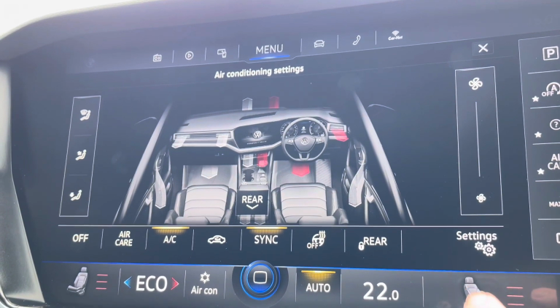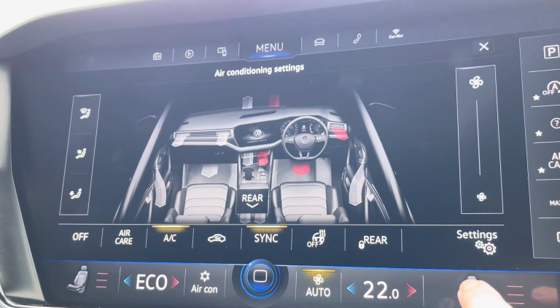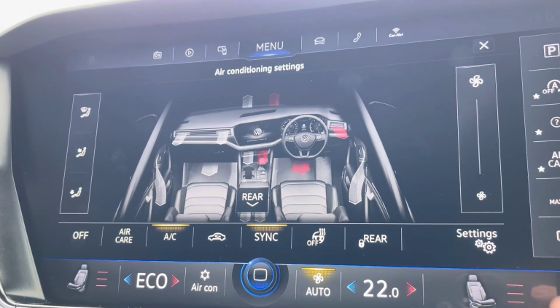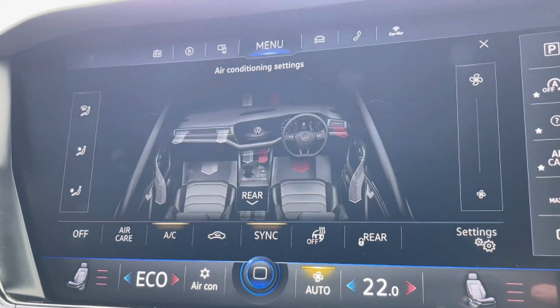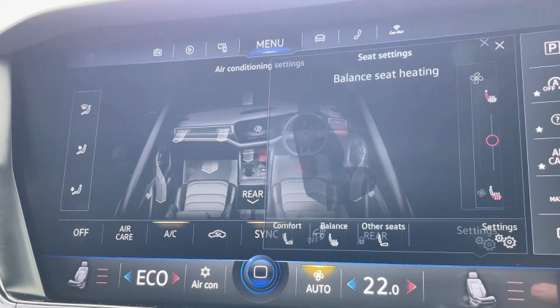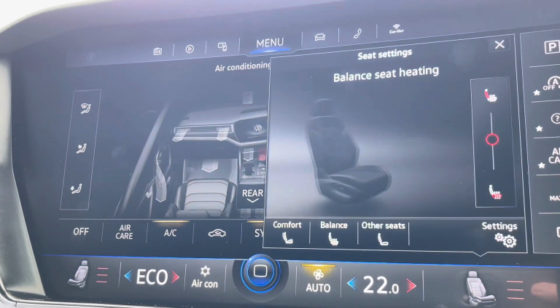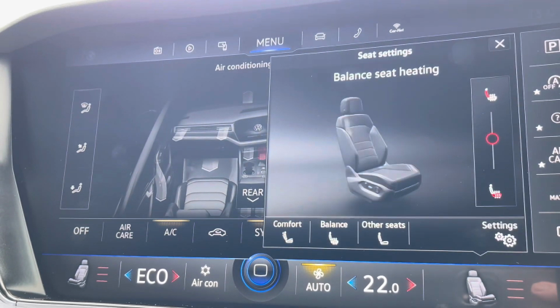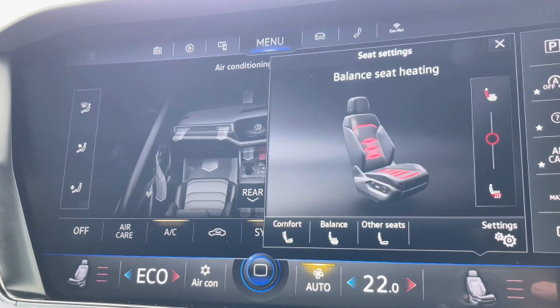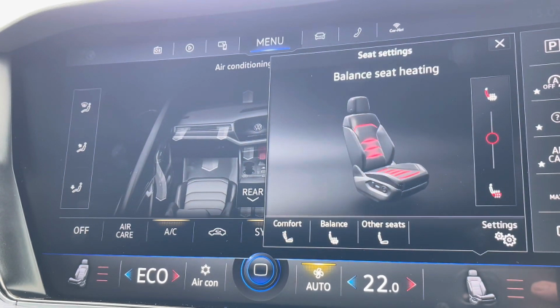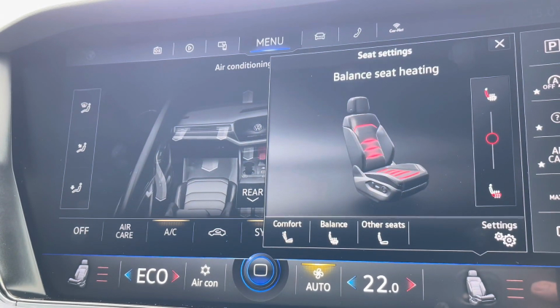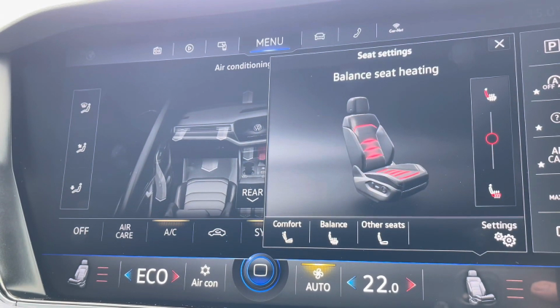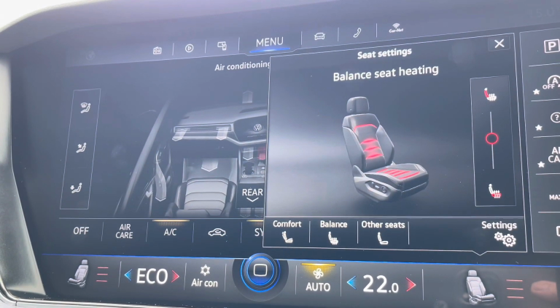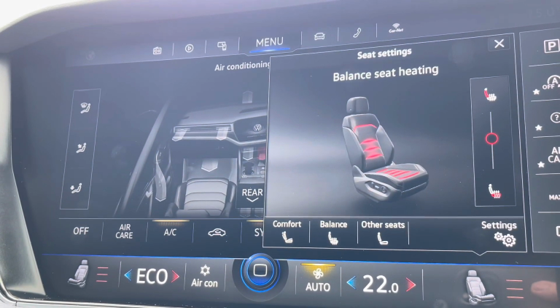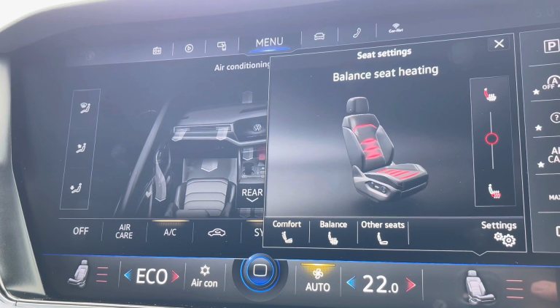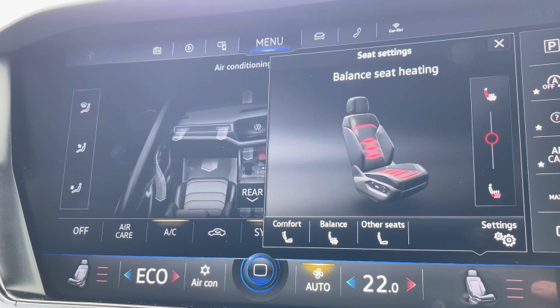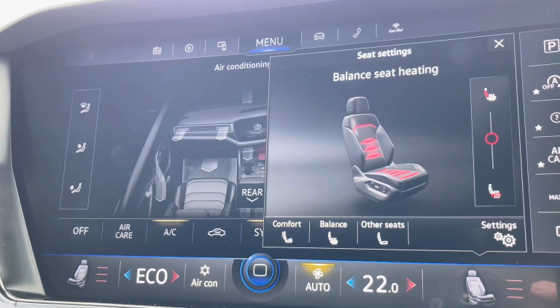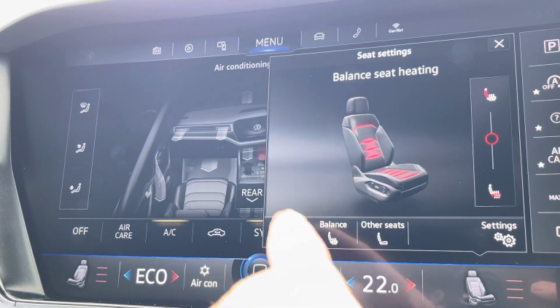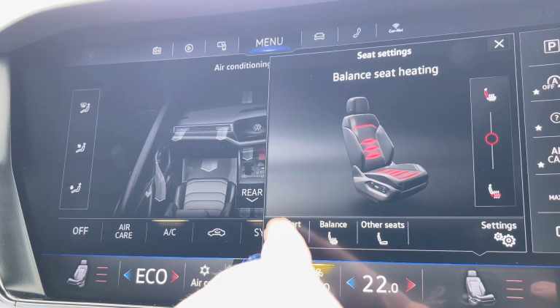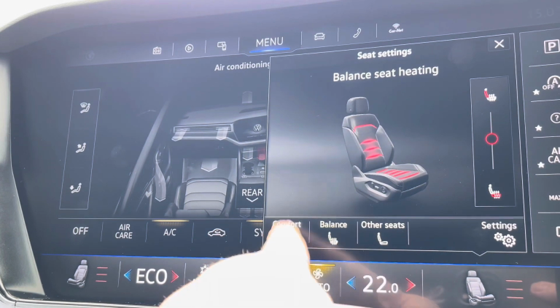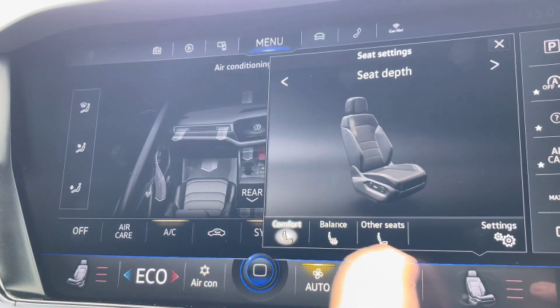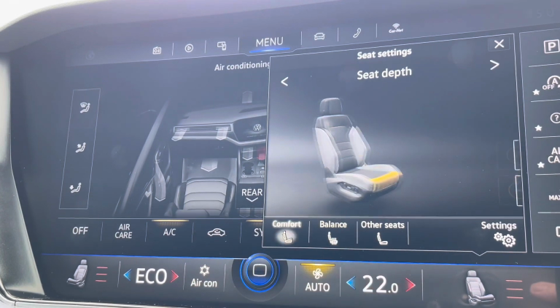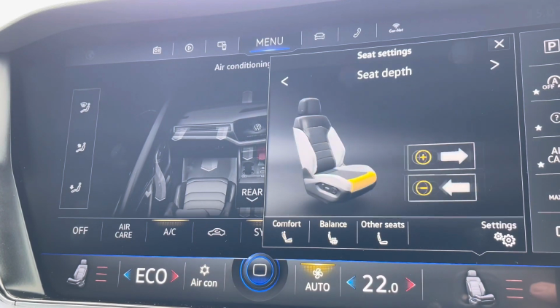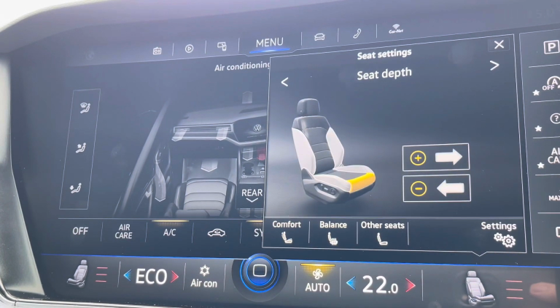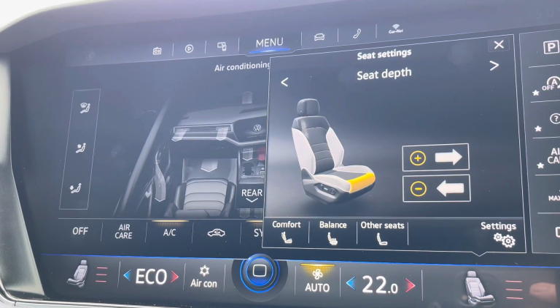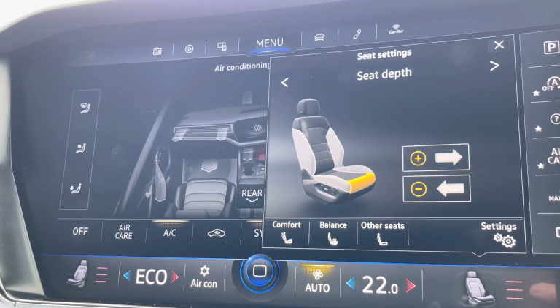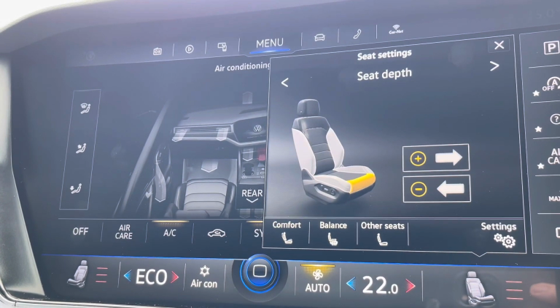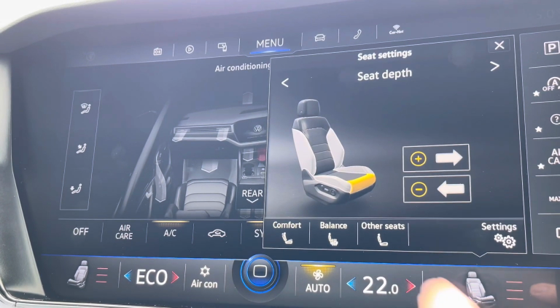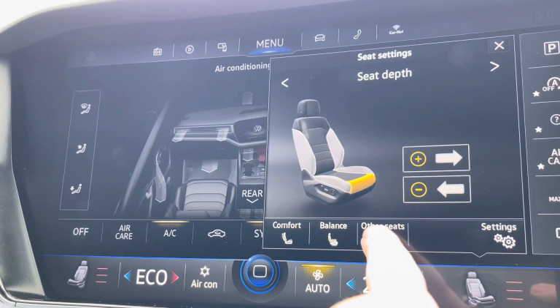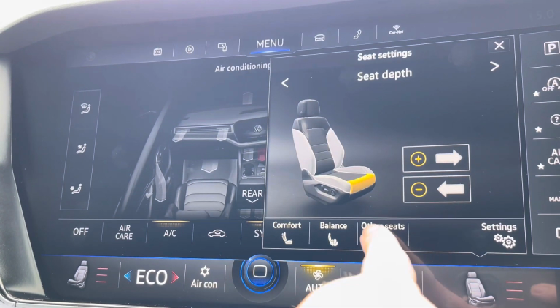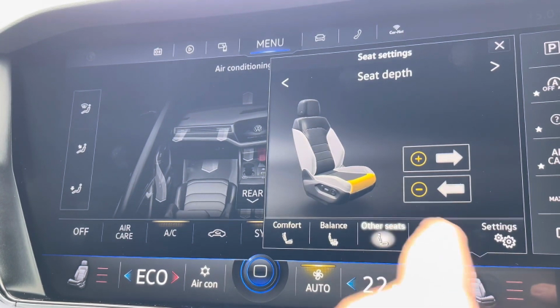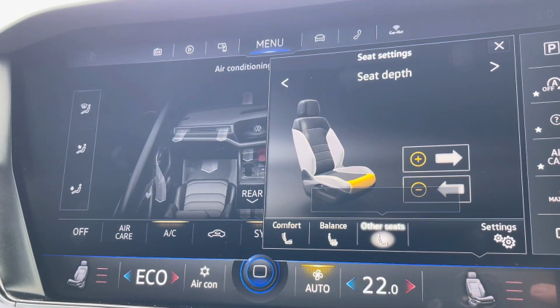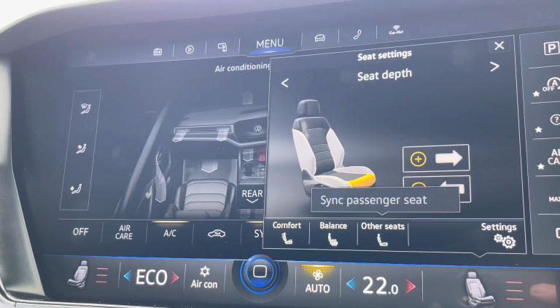Alongside dual-zone climate control you've also got heated front seats which you can adjust the balance on, so you can have it more on the base or on the back of the seat.